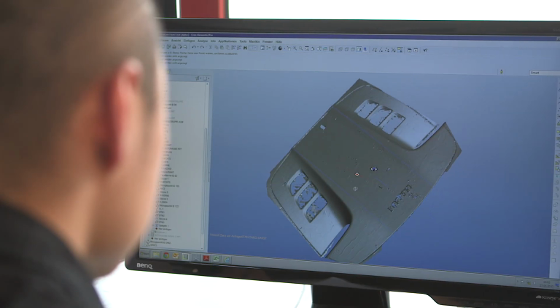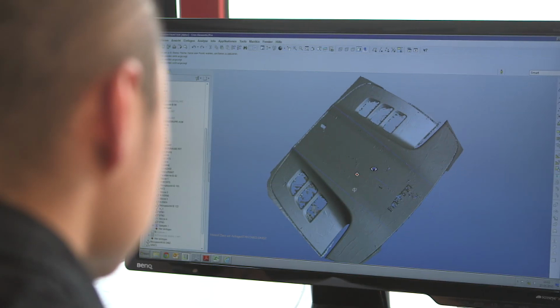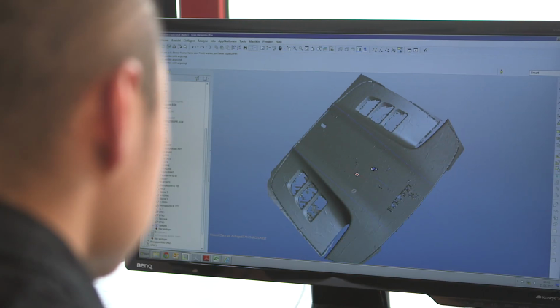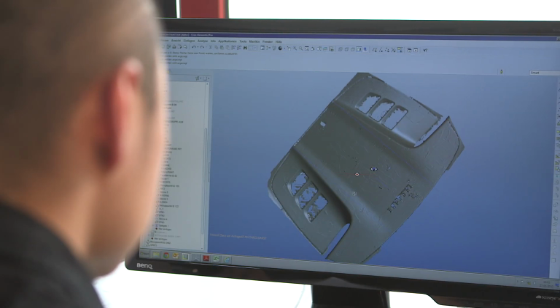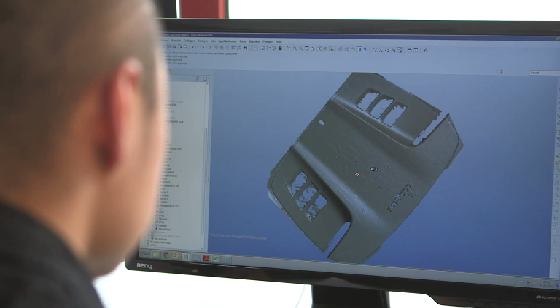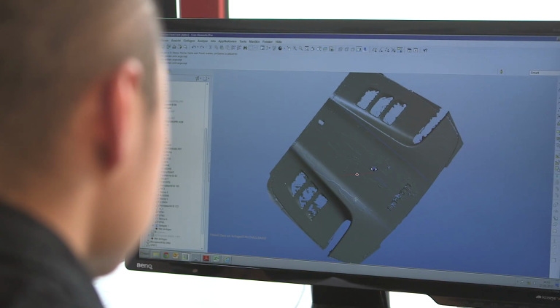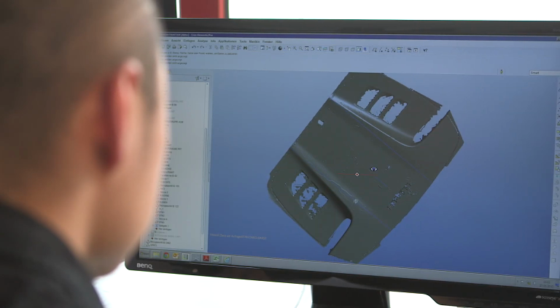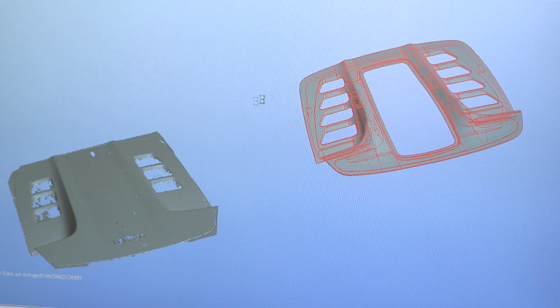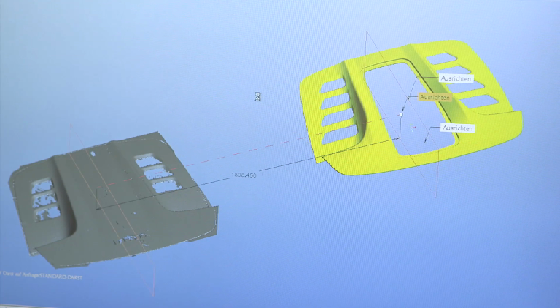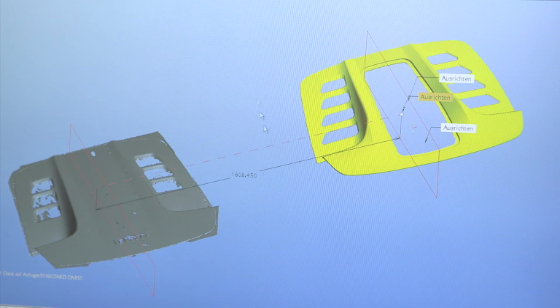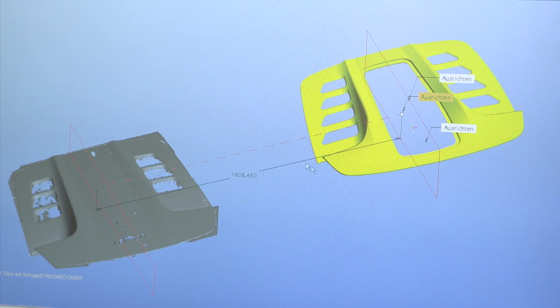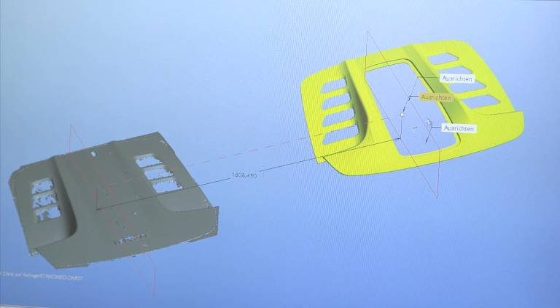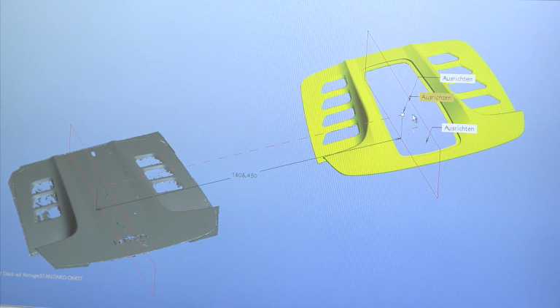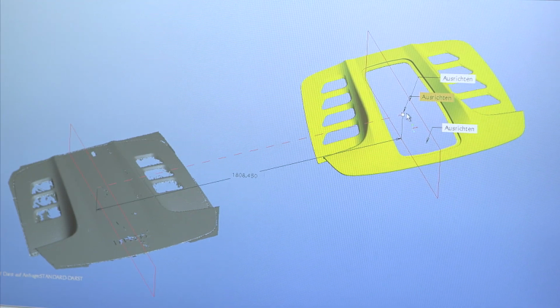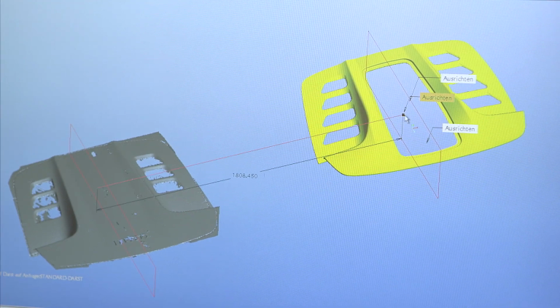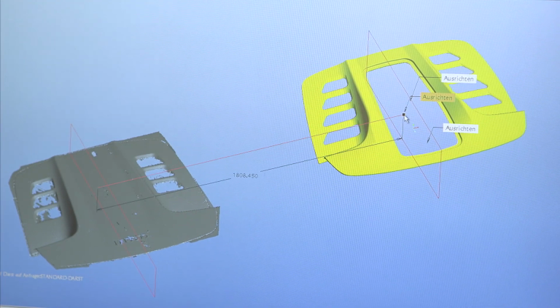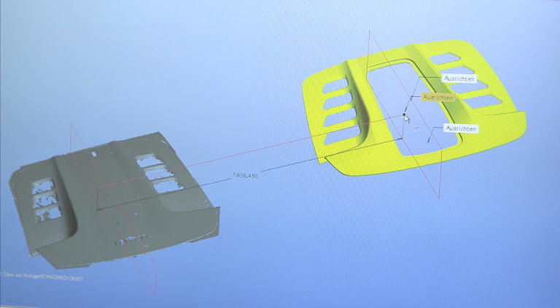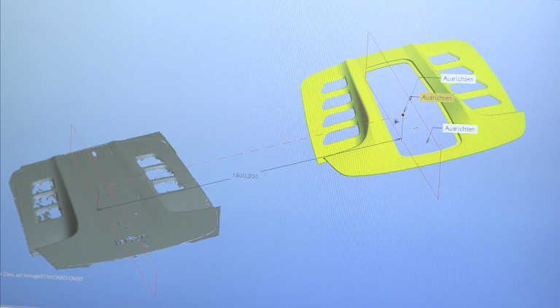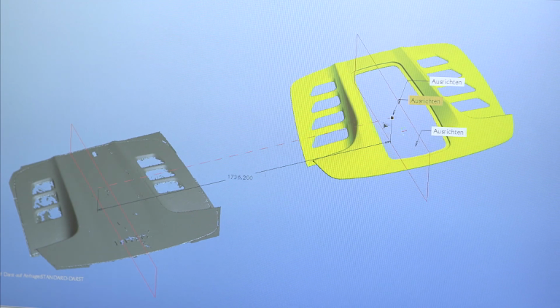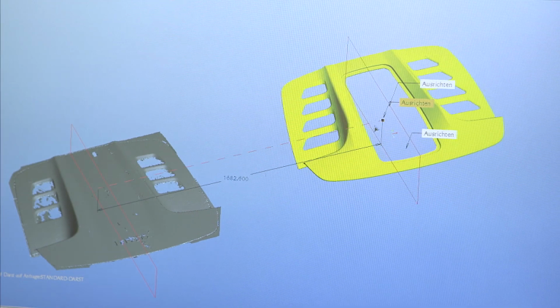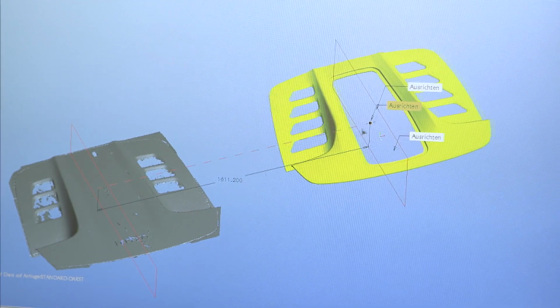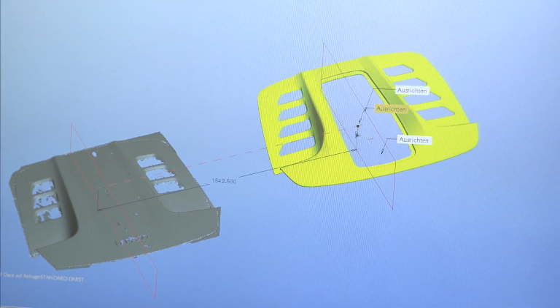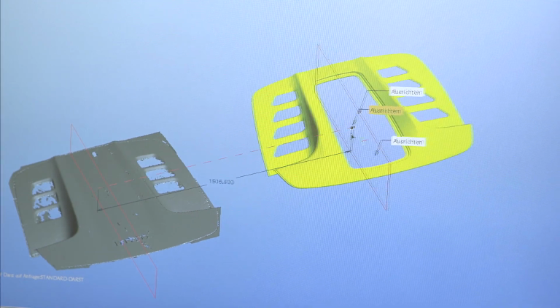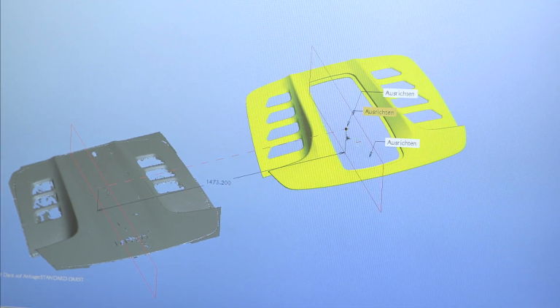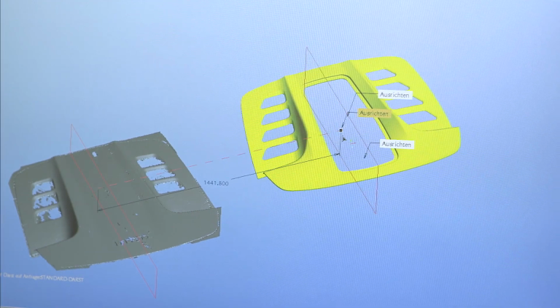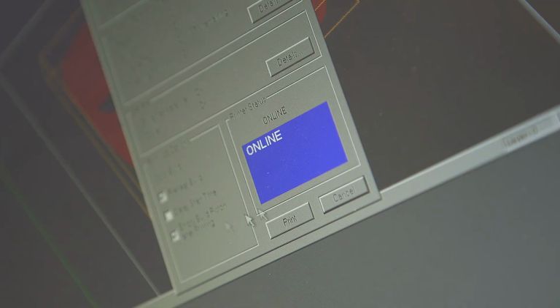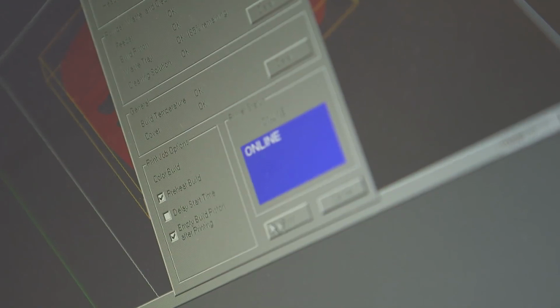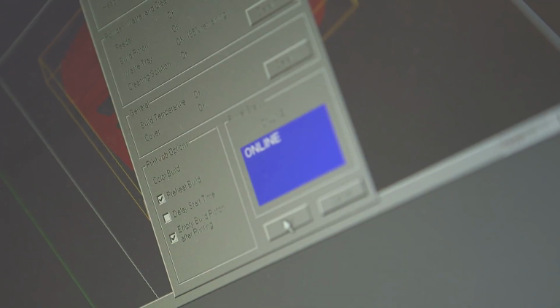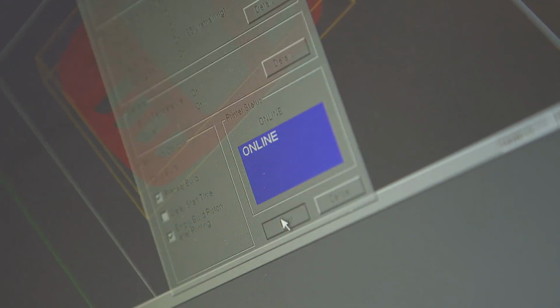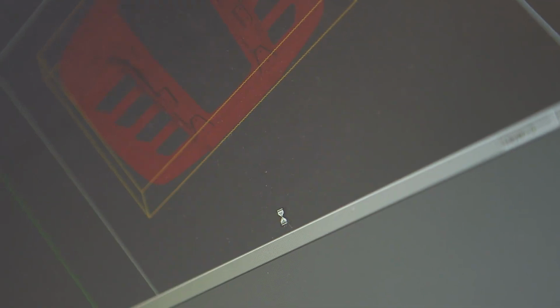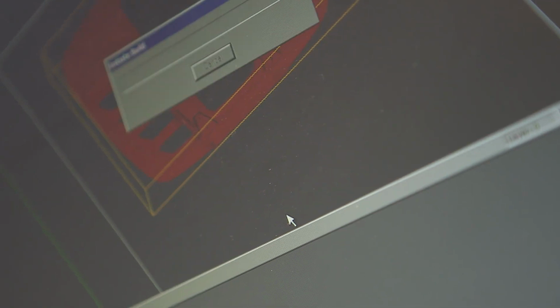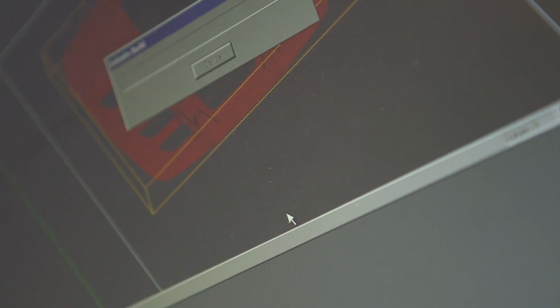Now it's time for a first prototype. We use our 3D printer to create a scale model of the hood.